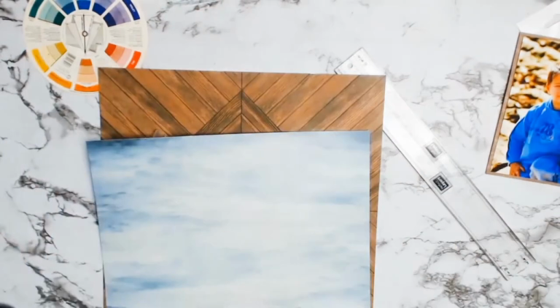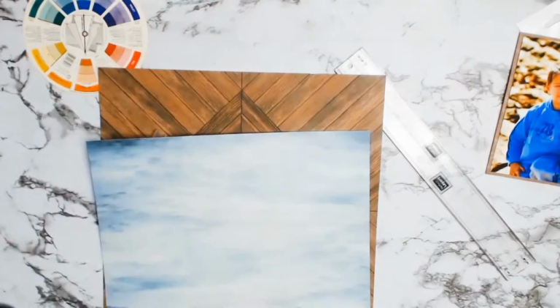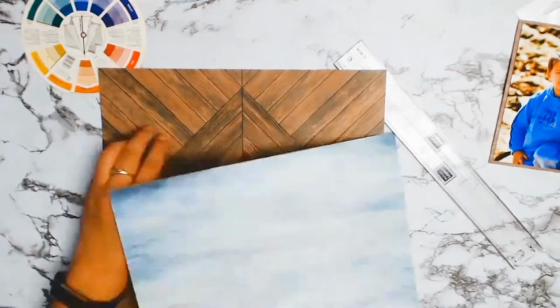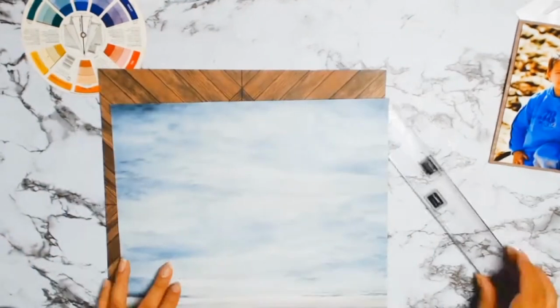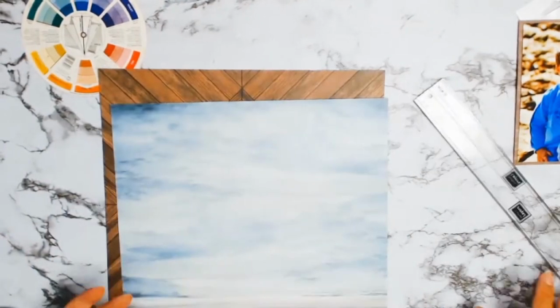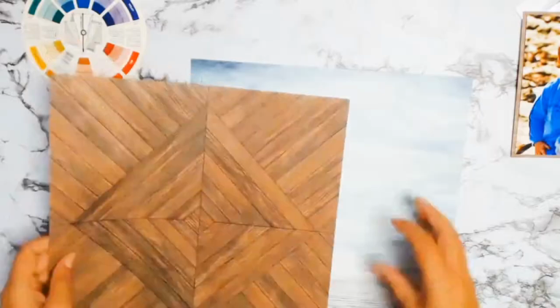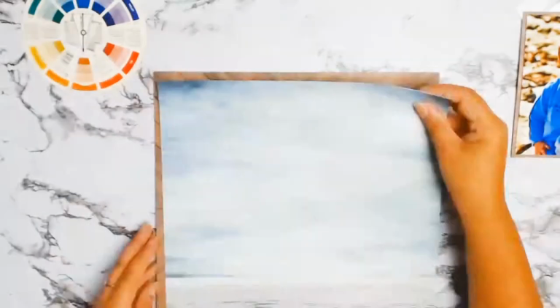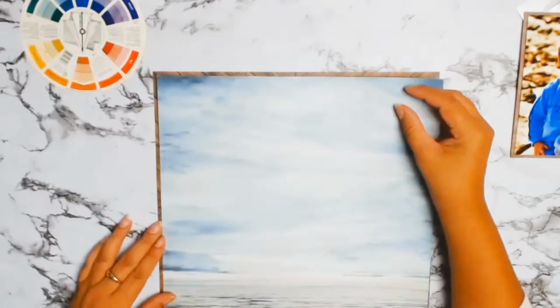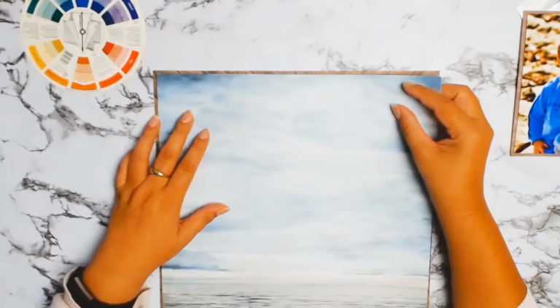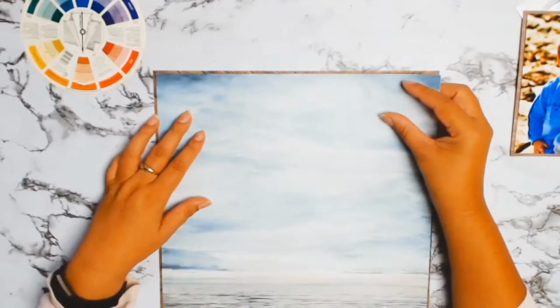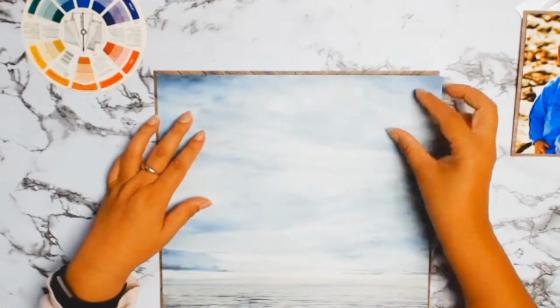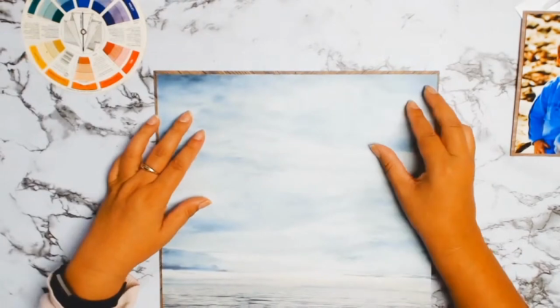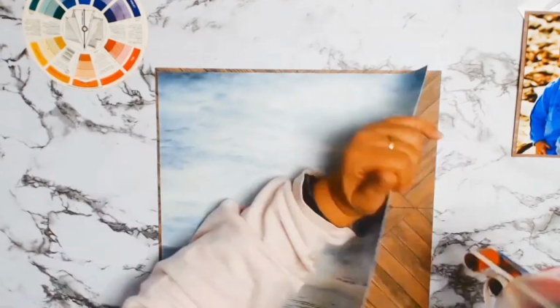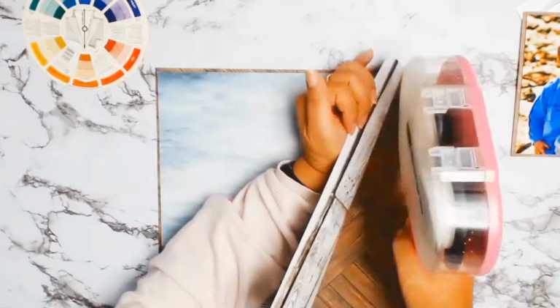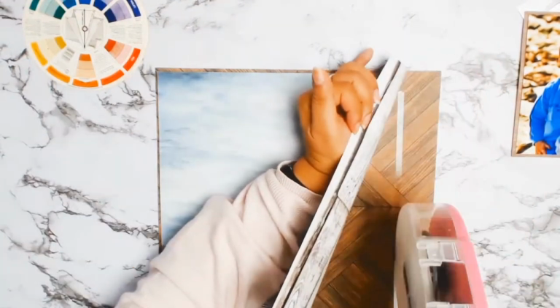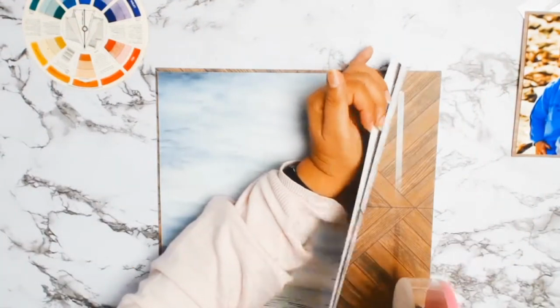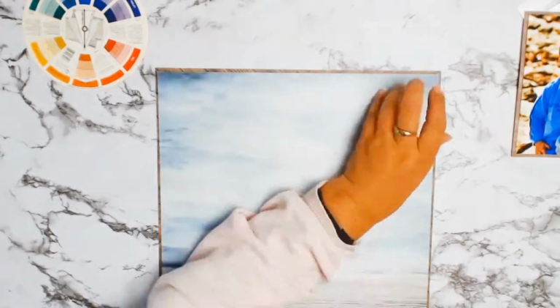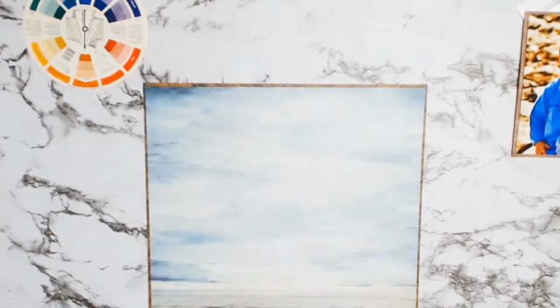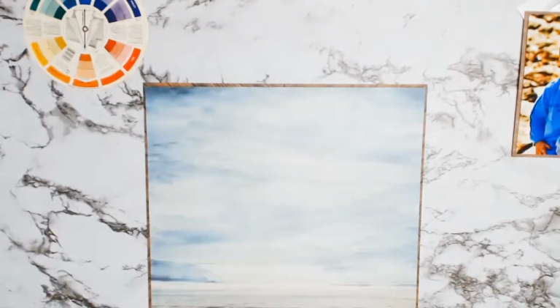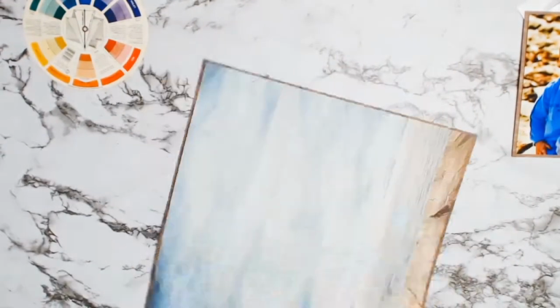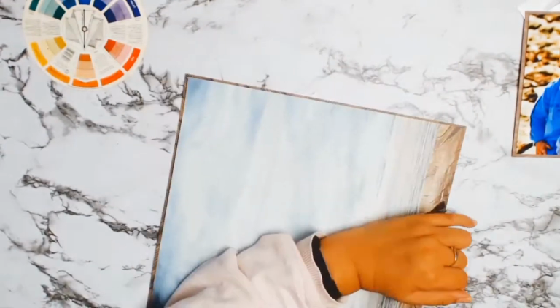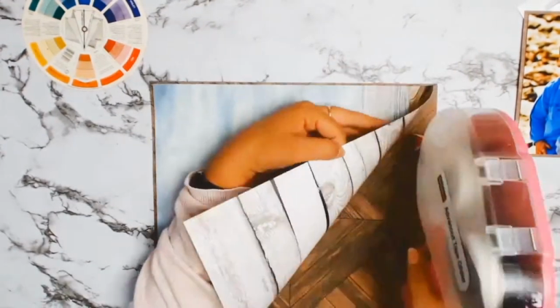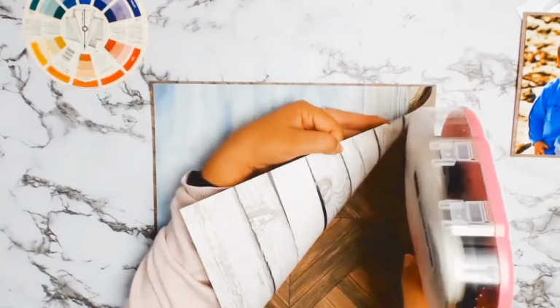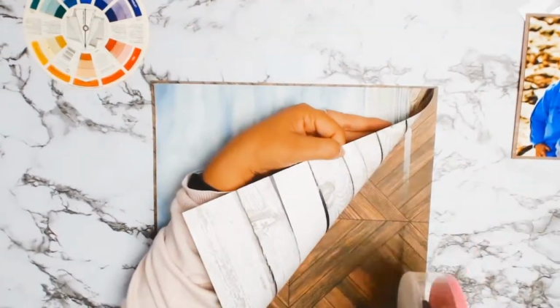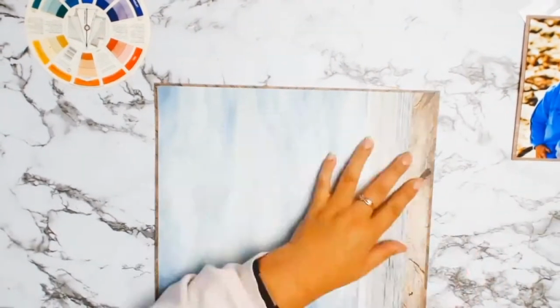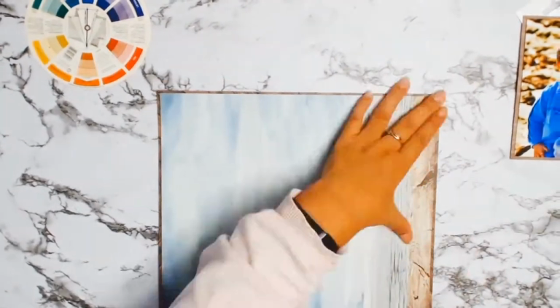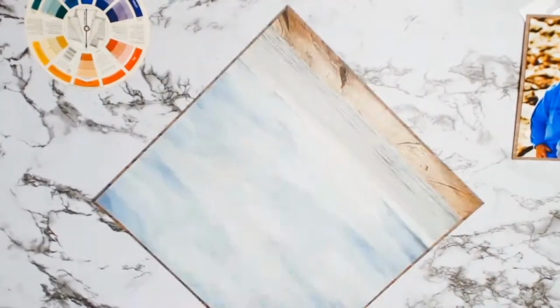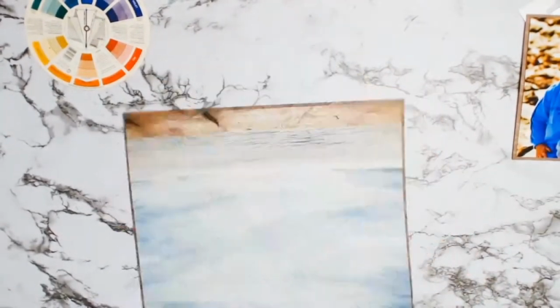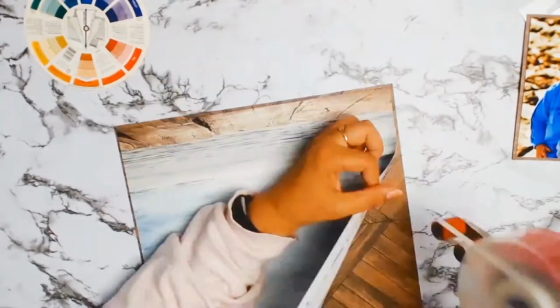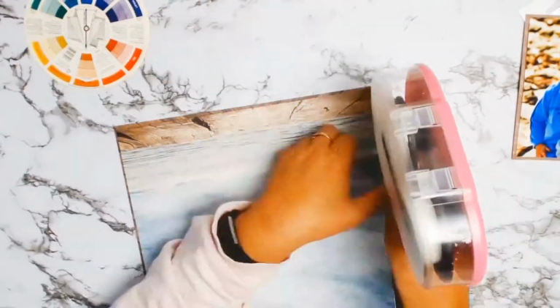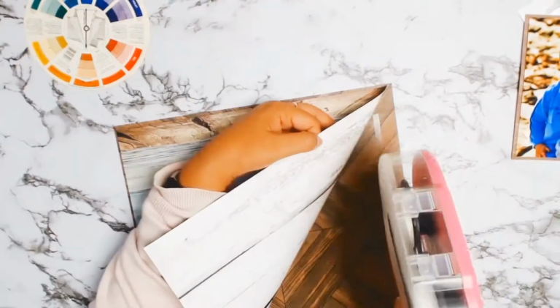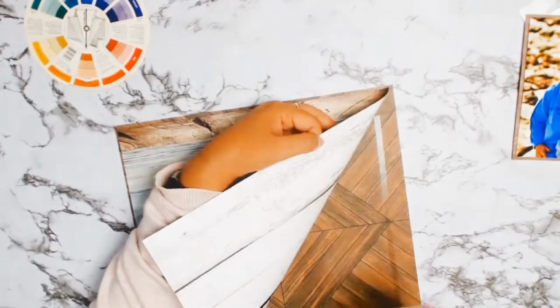It's from Kayserkraft, from the Beach Shack collection, and the actual paper is called Boardwalk.